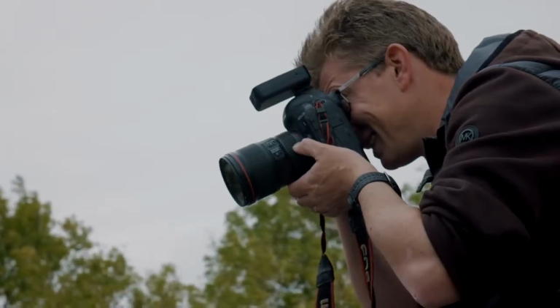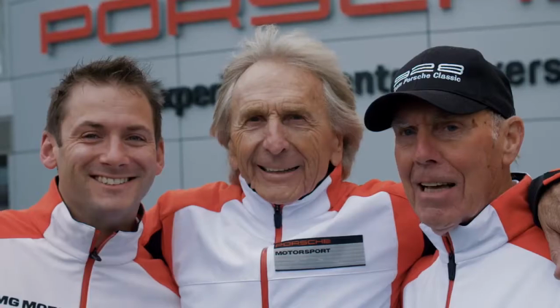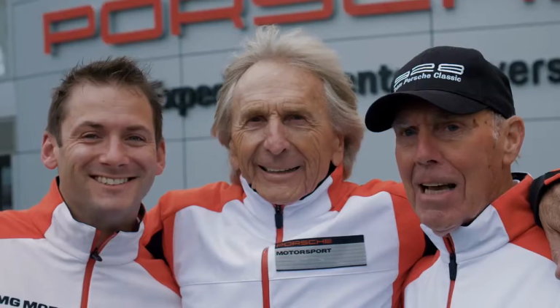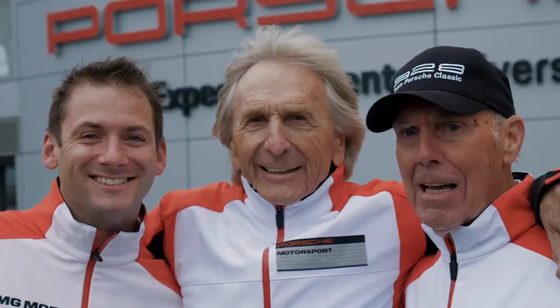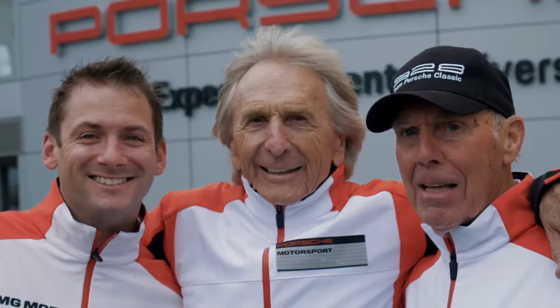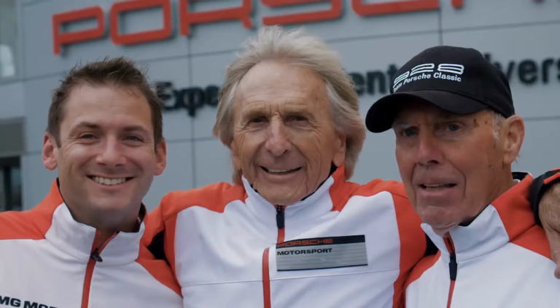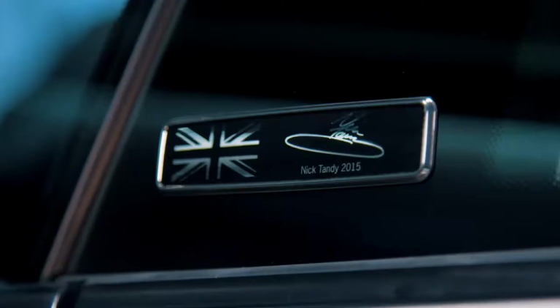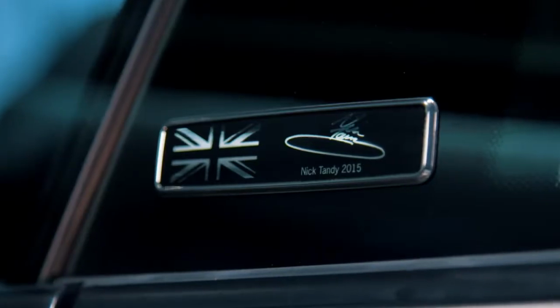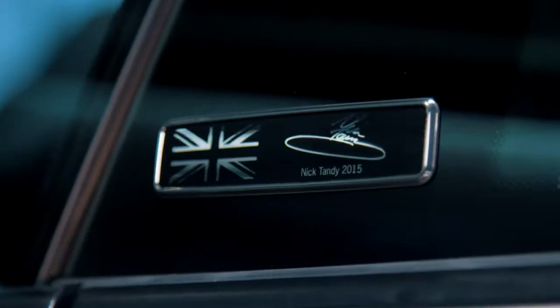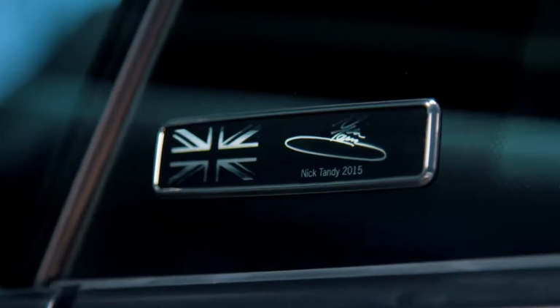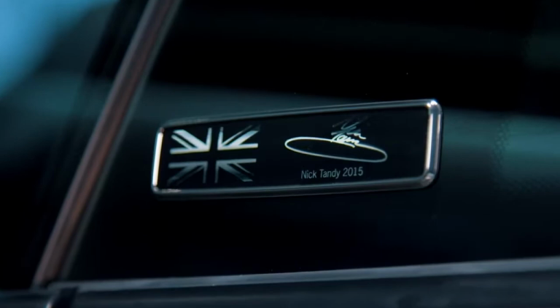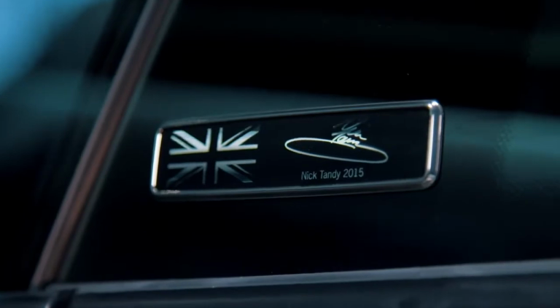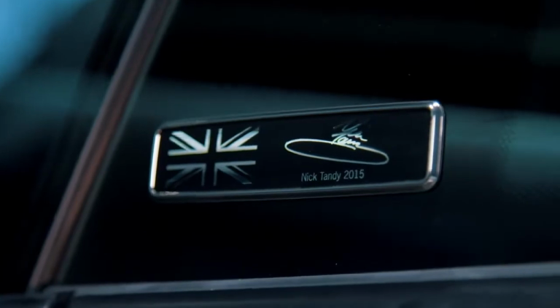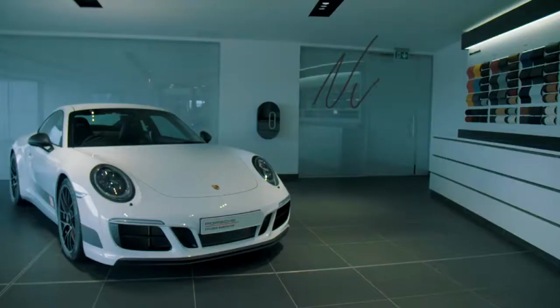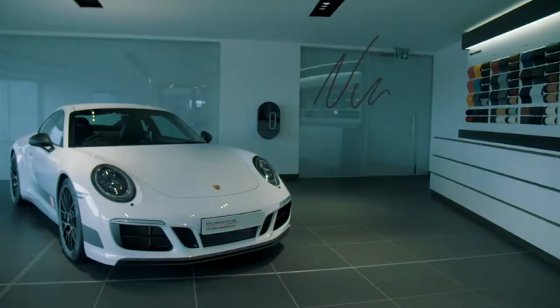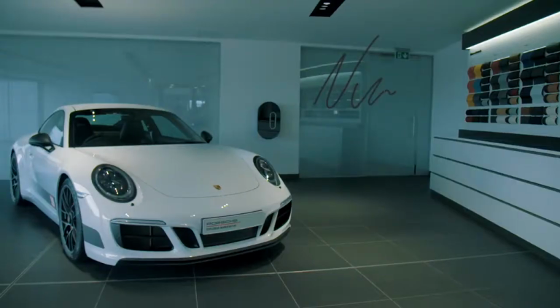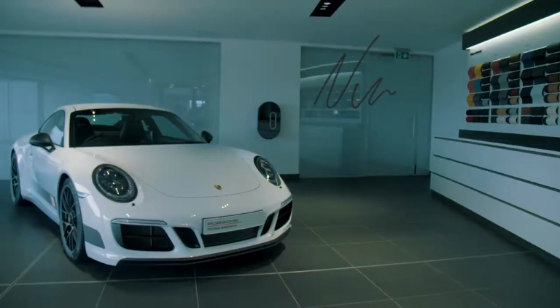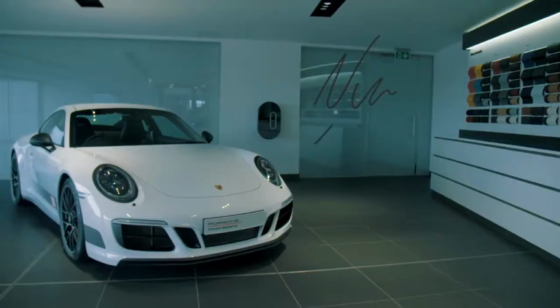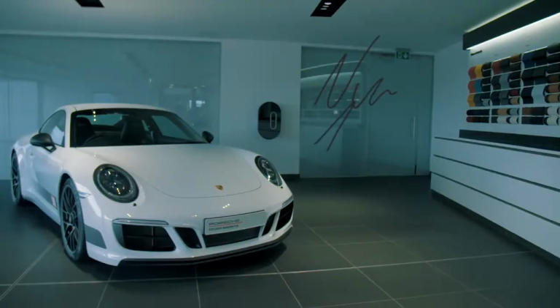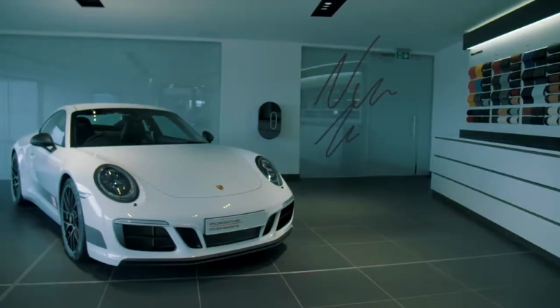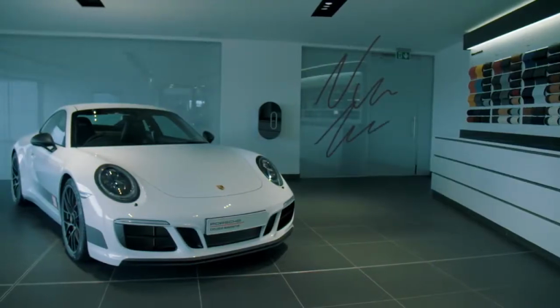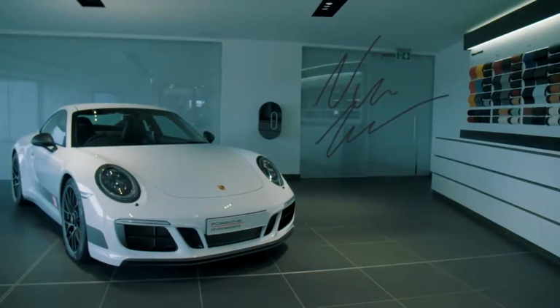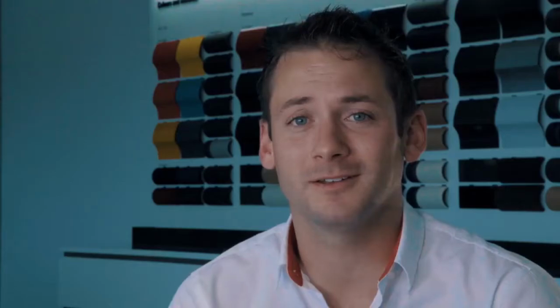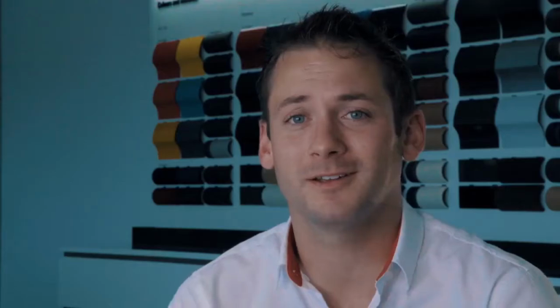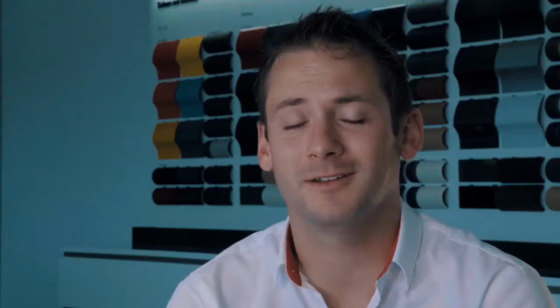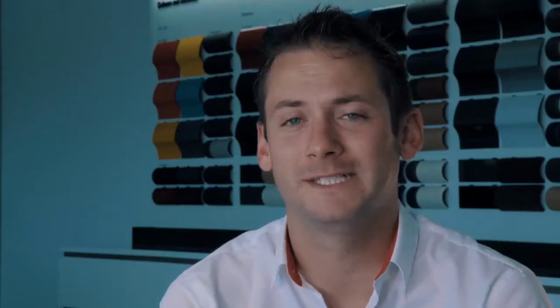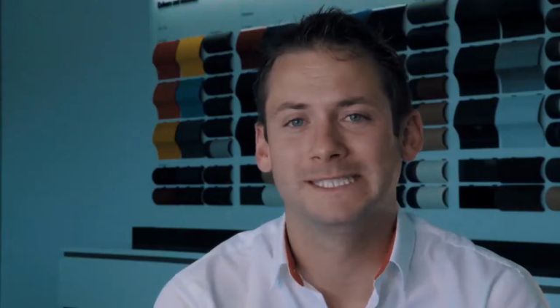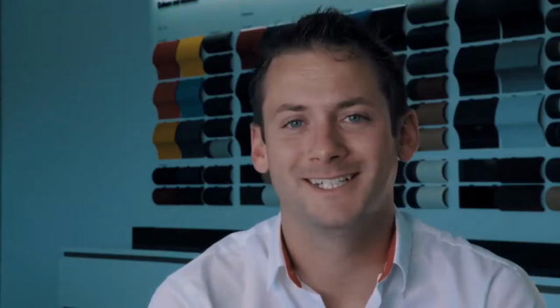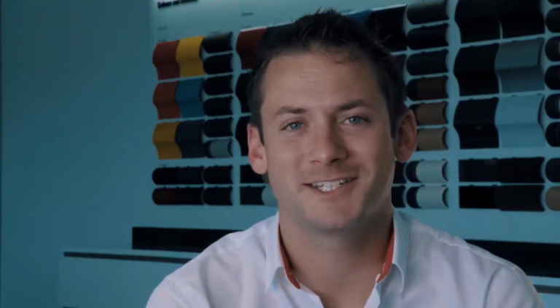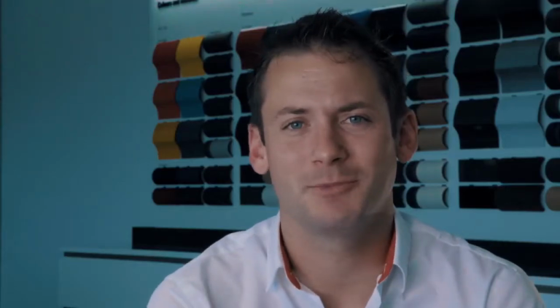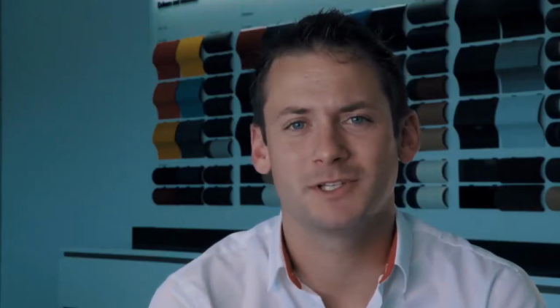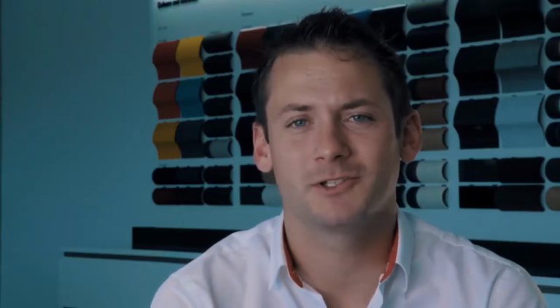It's a very happy moment for me to be able to look at the car today and see my signature on the window.